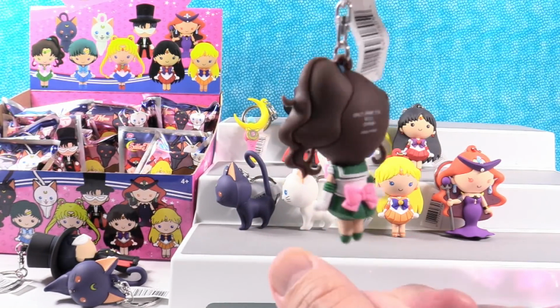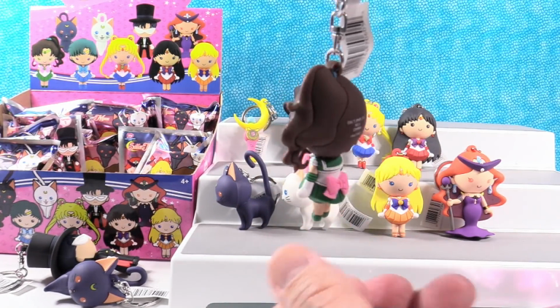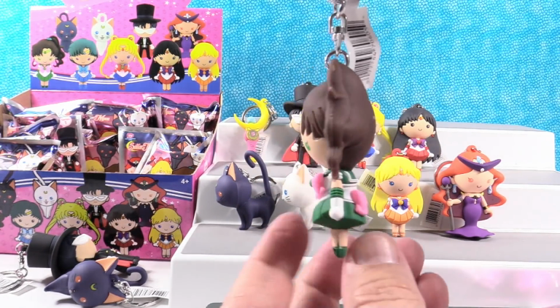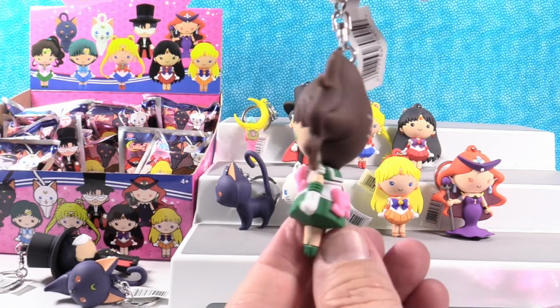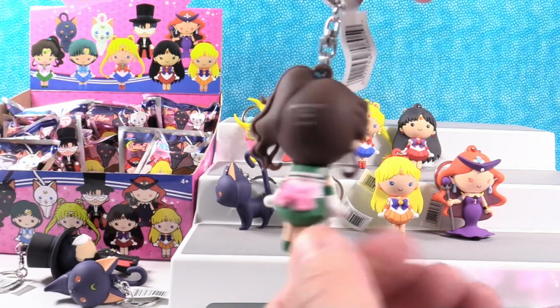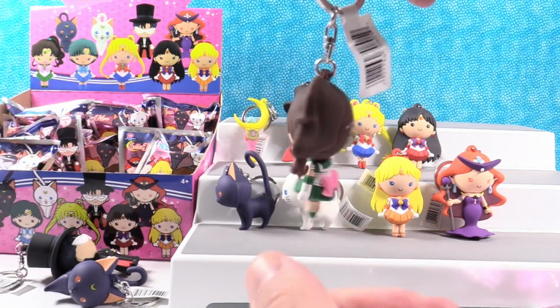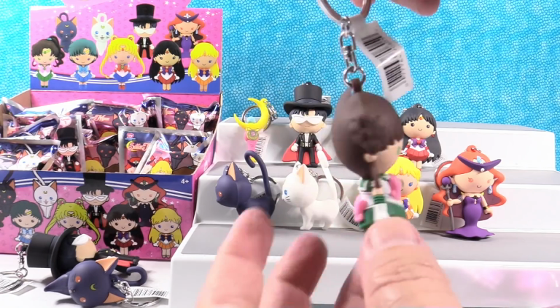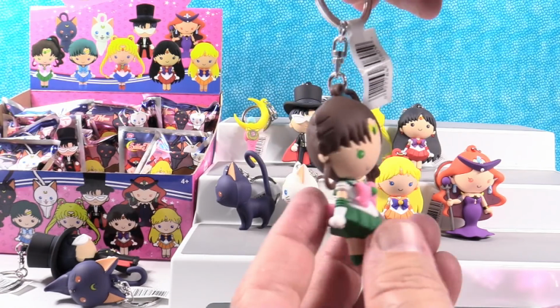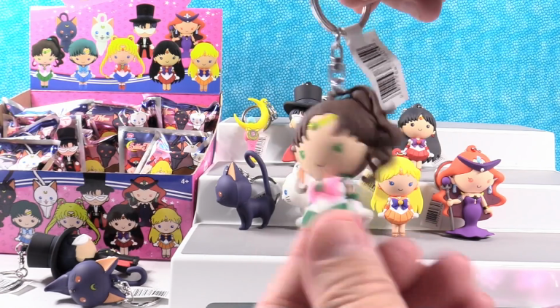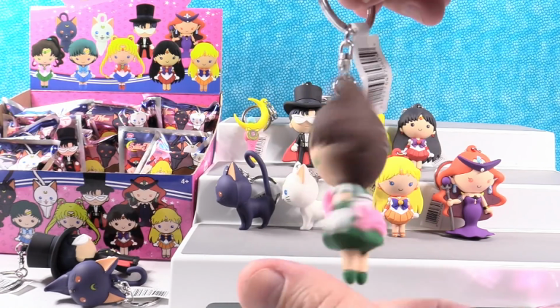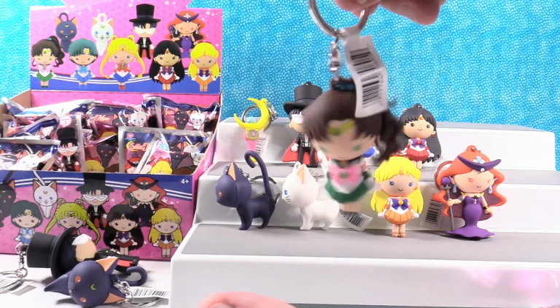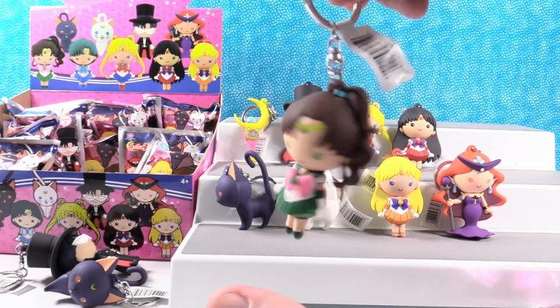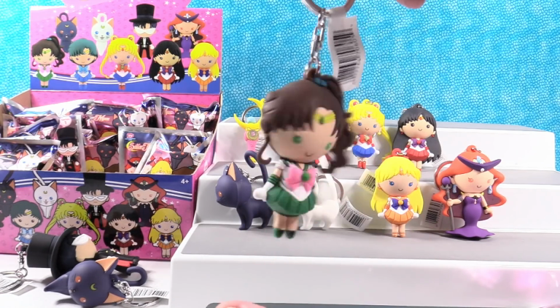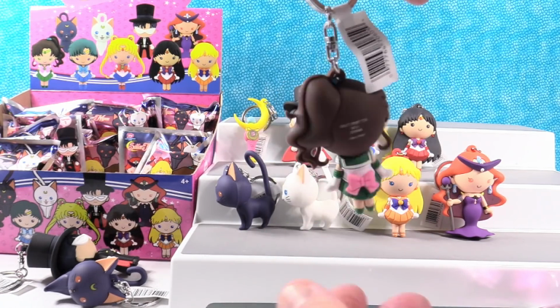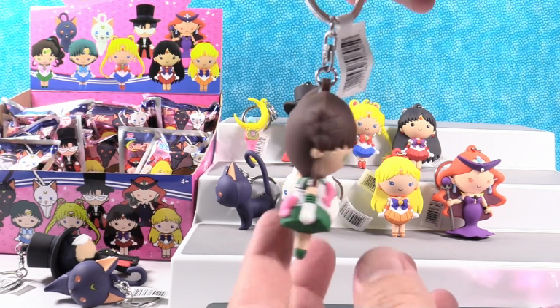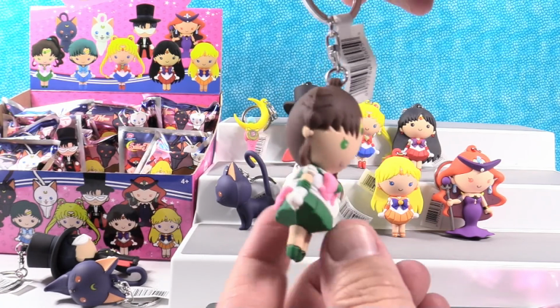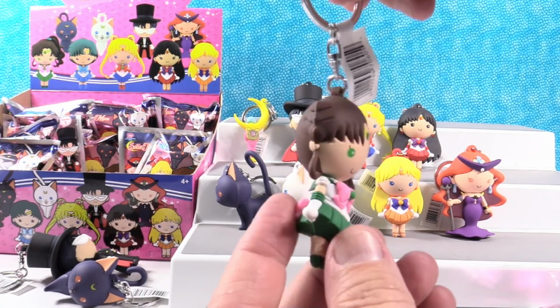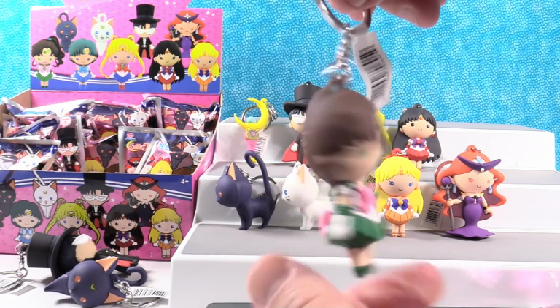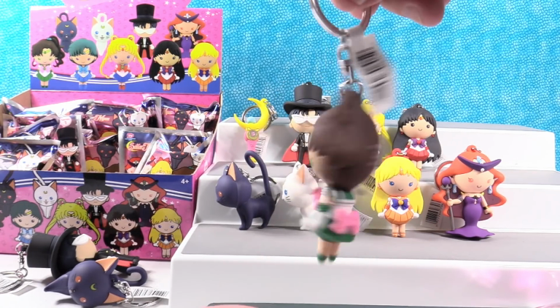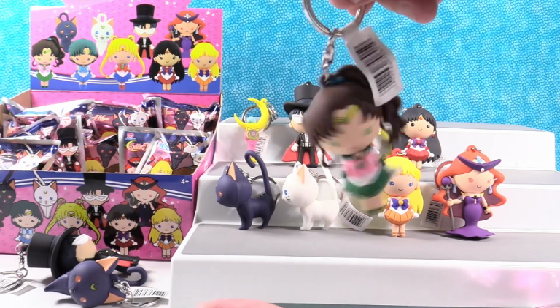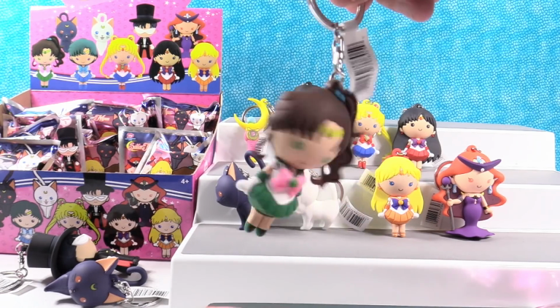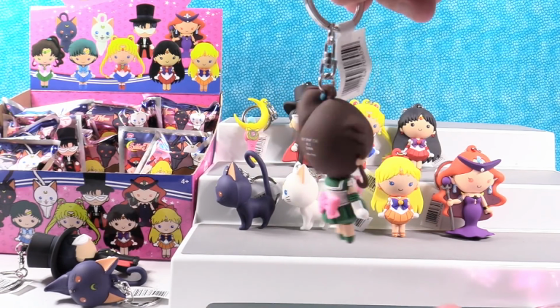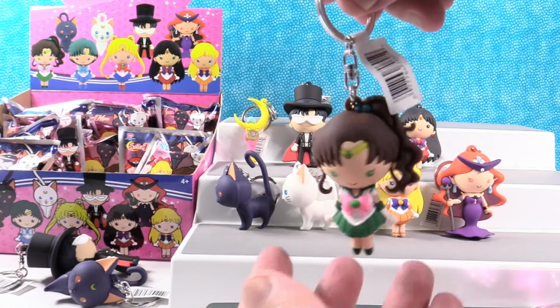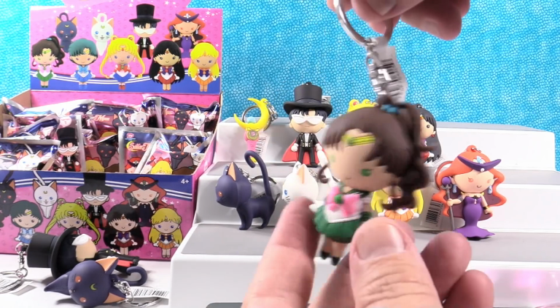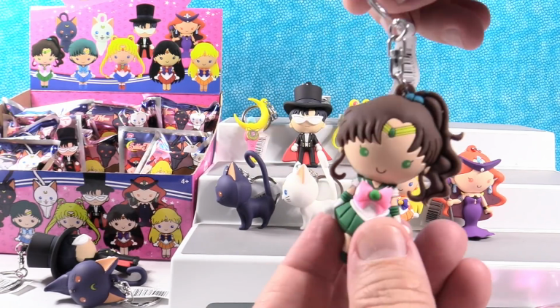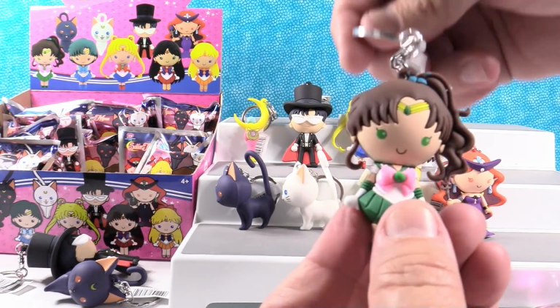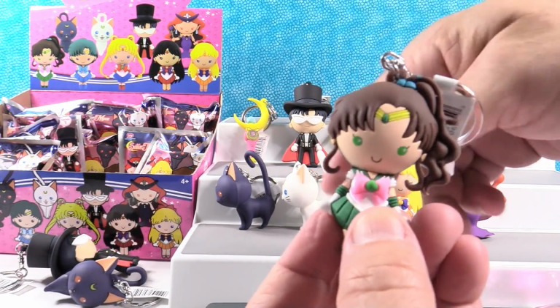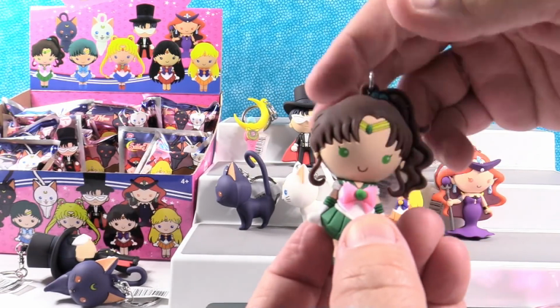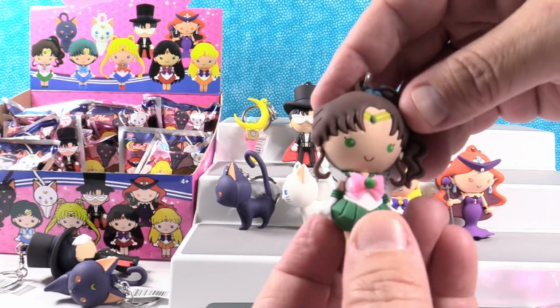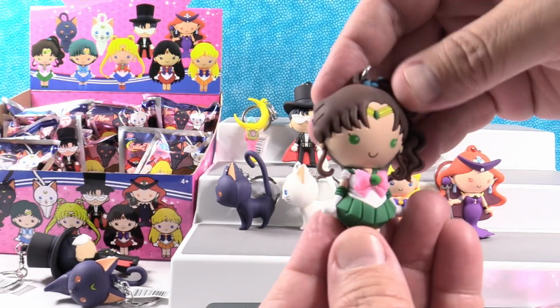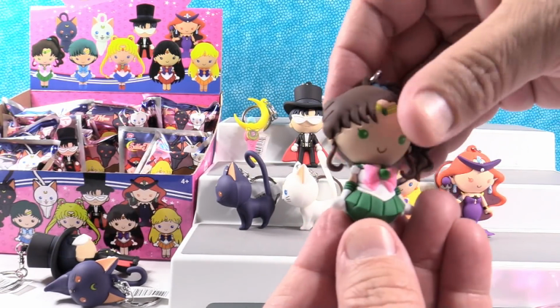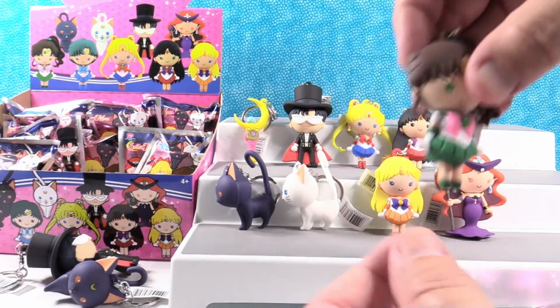You have to spin her. I do — I have to spin them all. She doesn't spin quite as good.